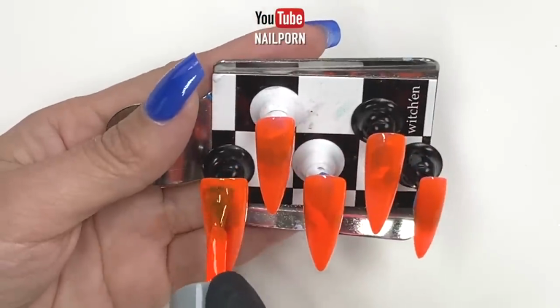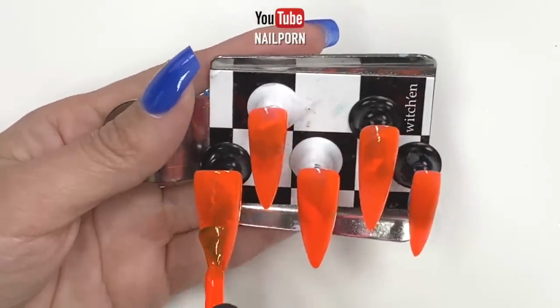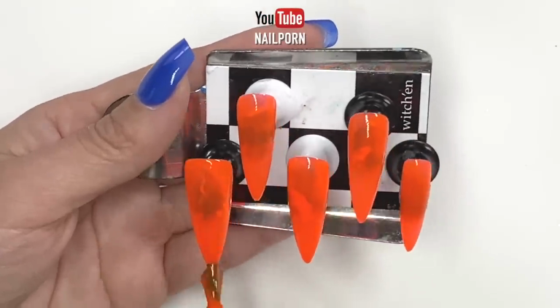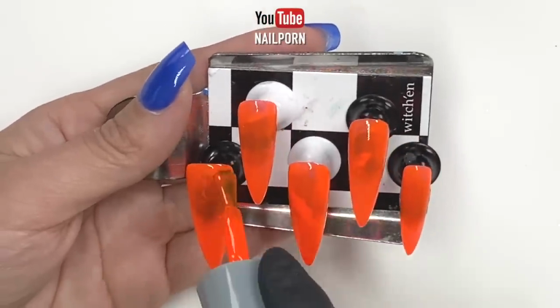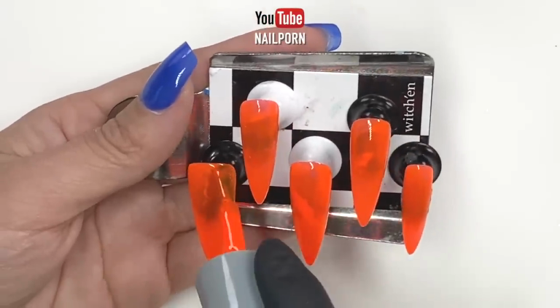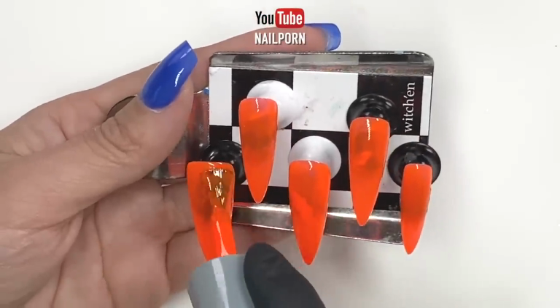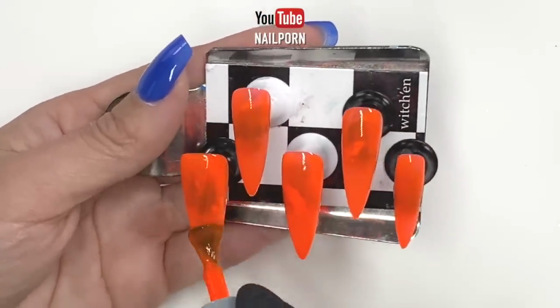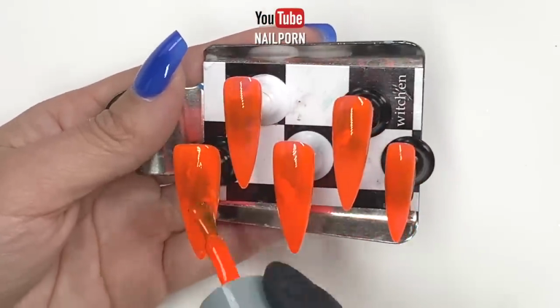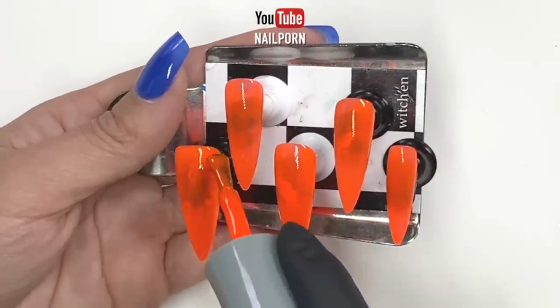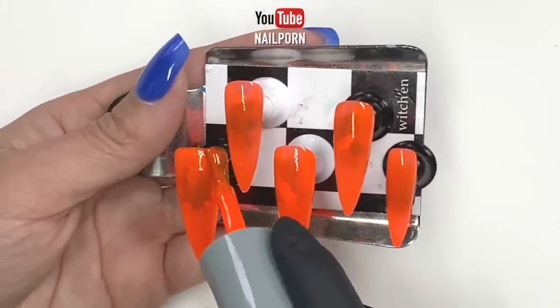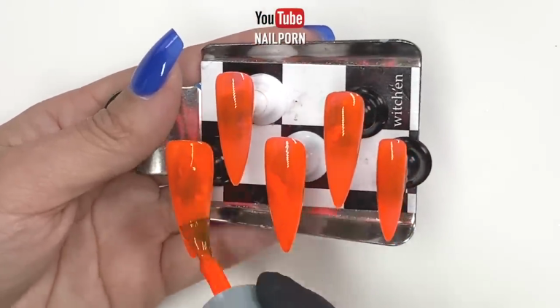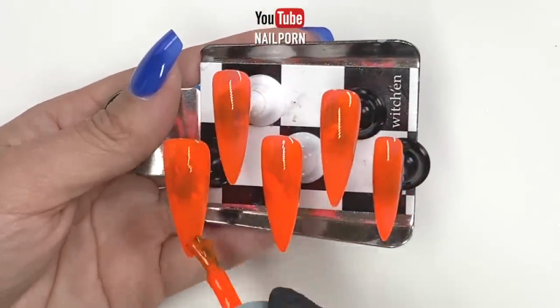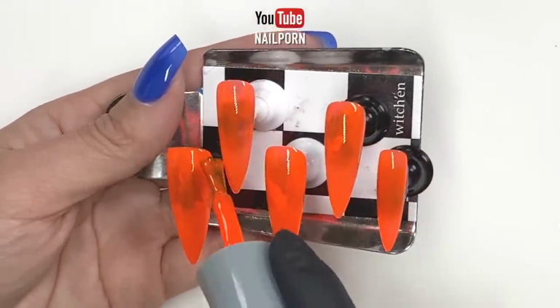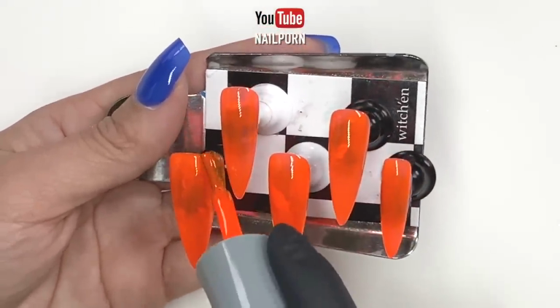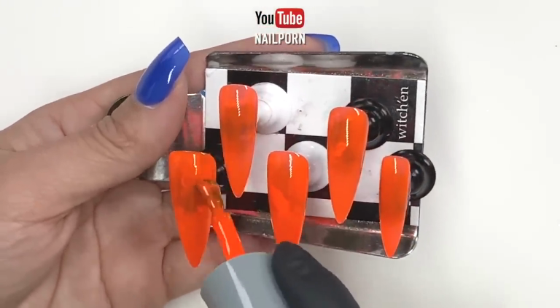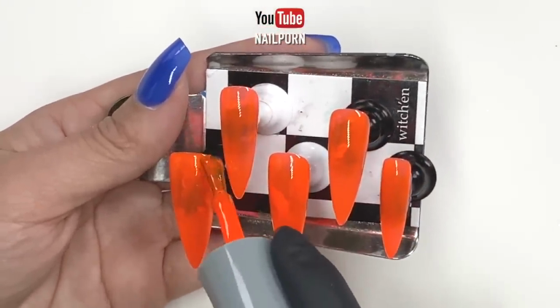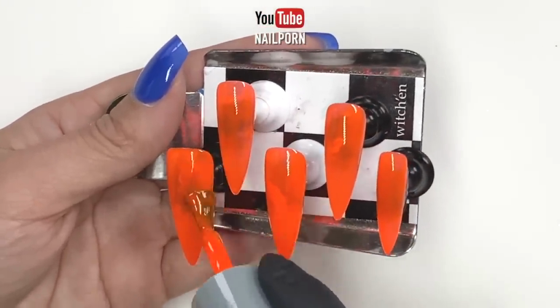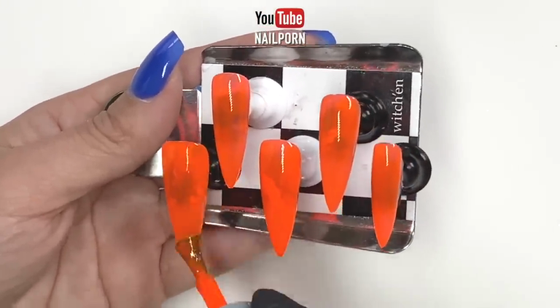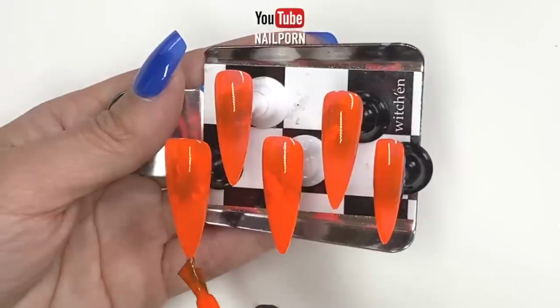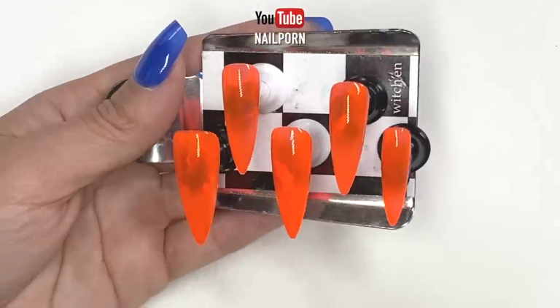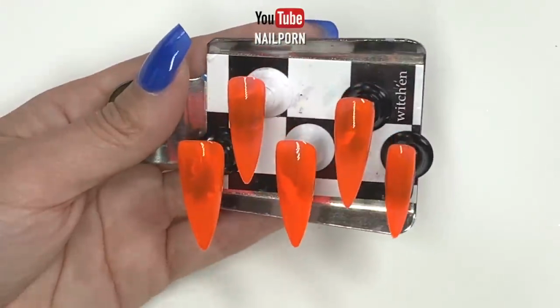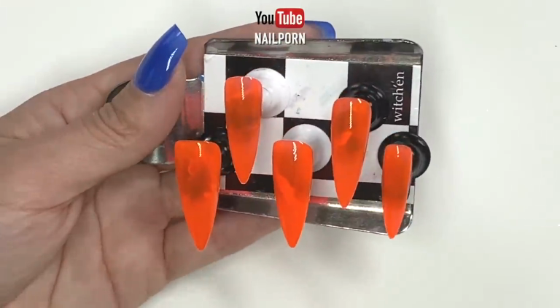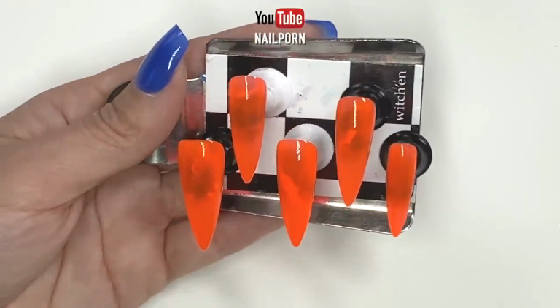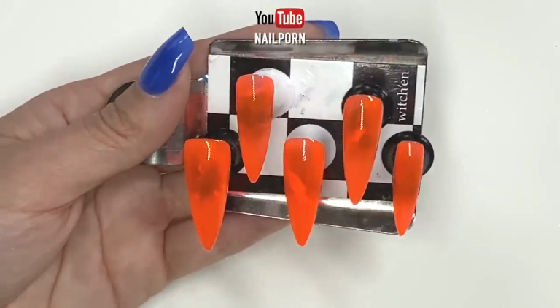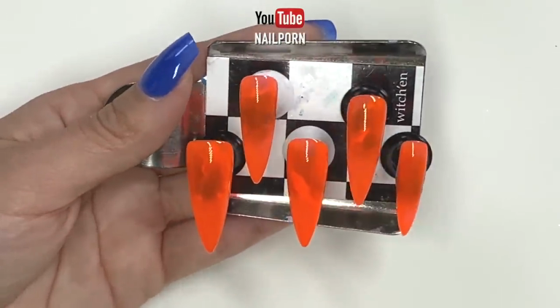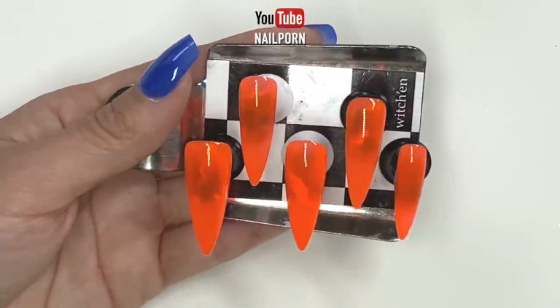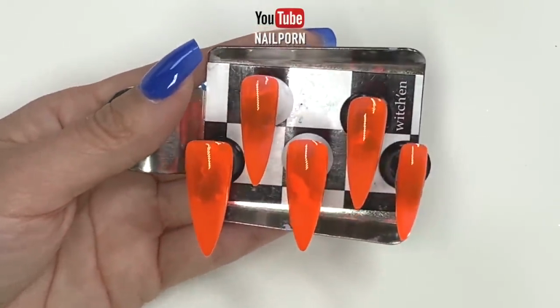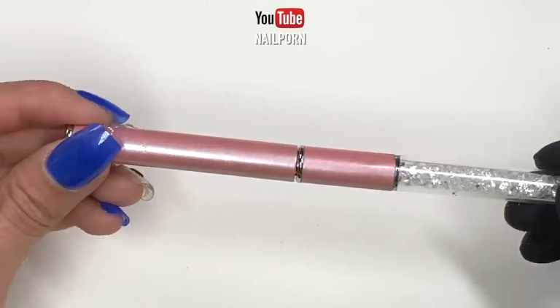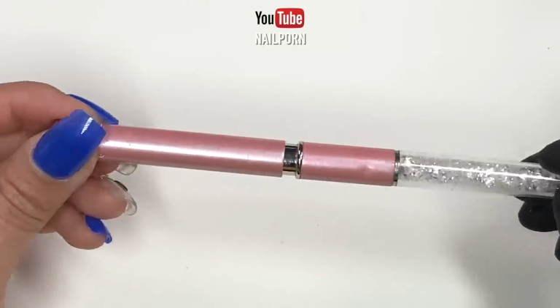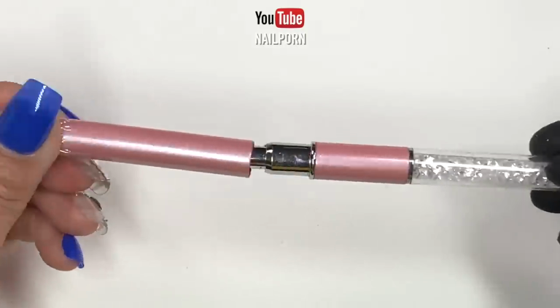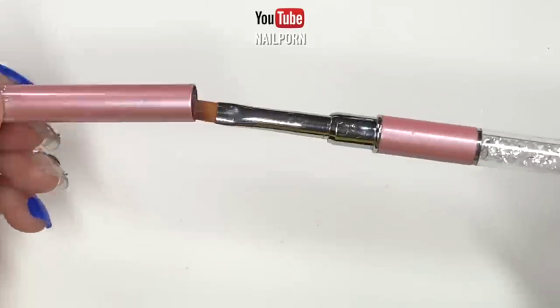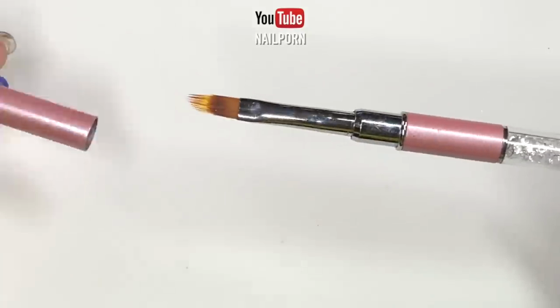When working with clear tips, I often apply three thin layers of gel polish for a clean, finished look.